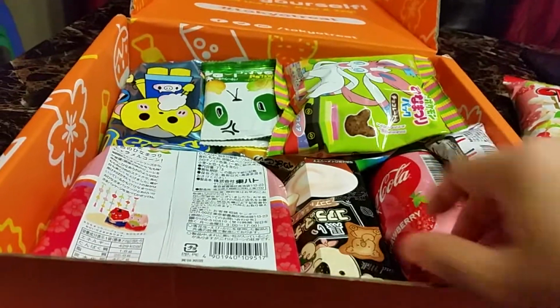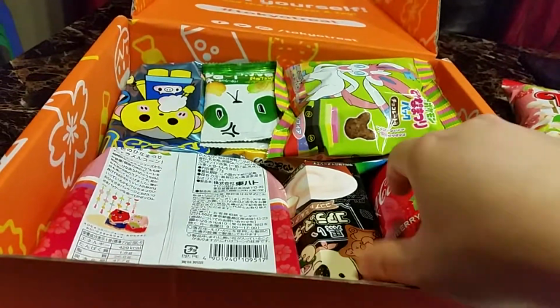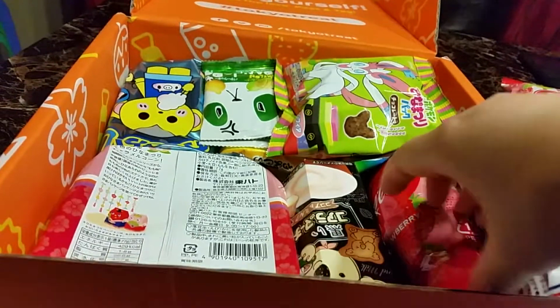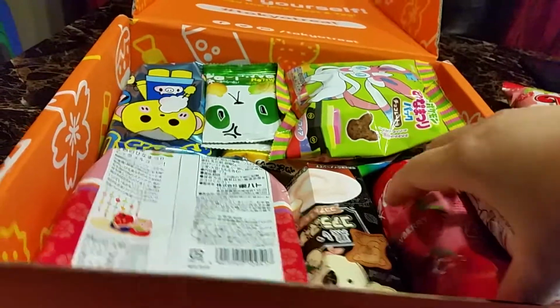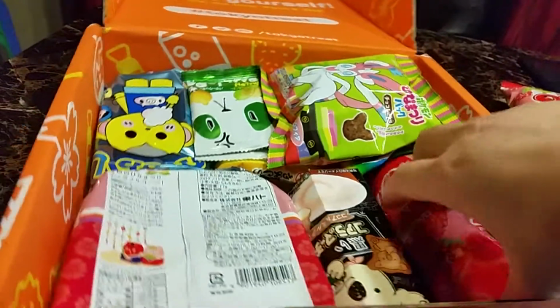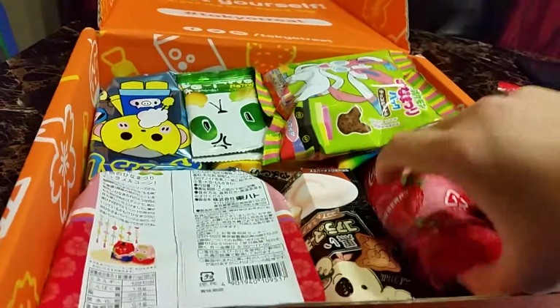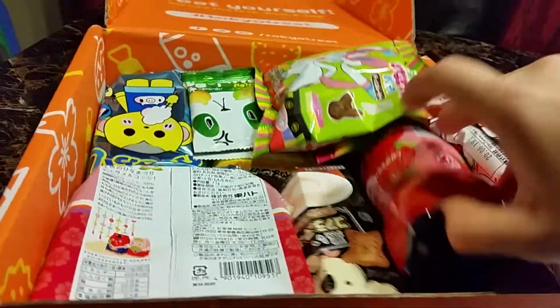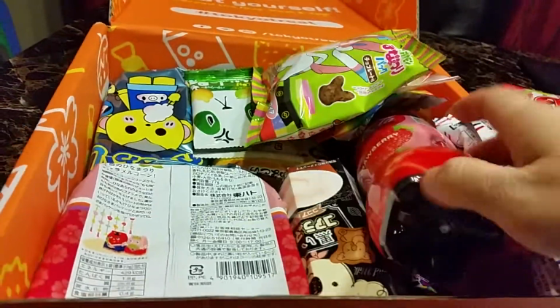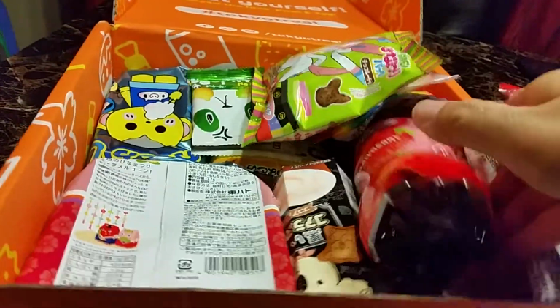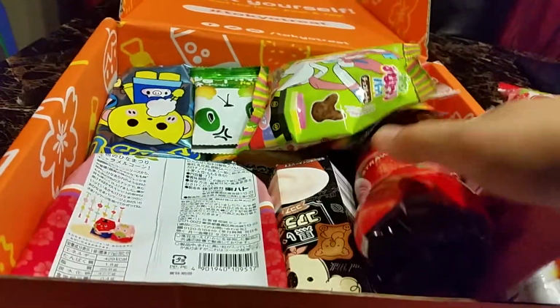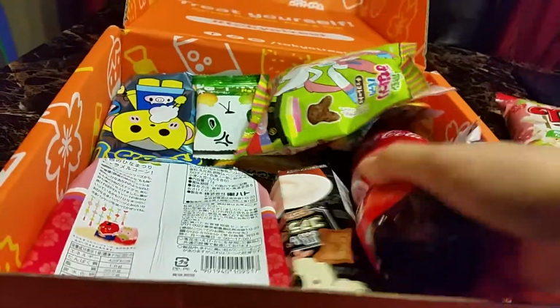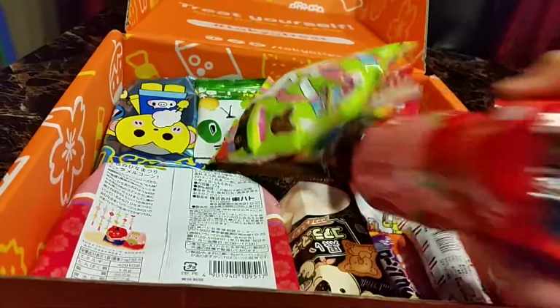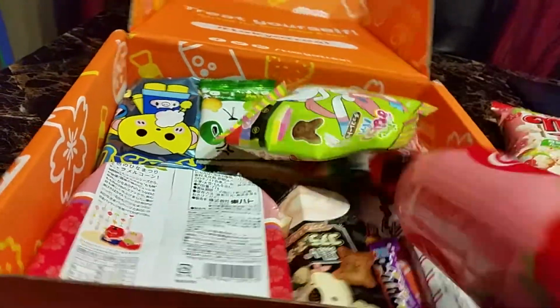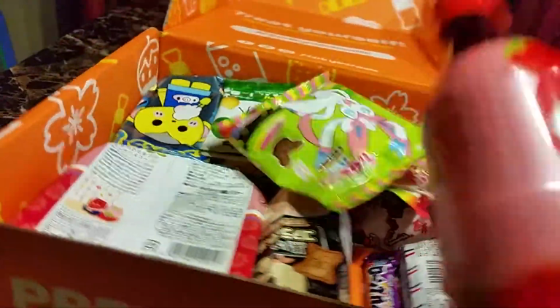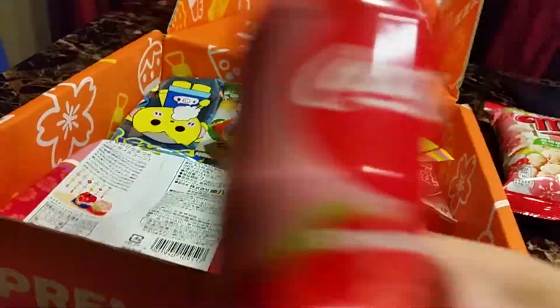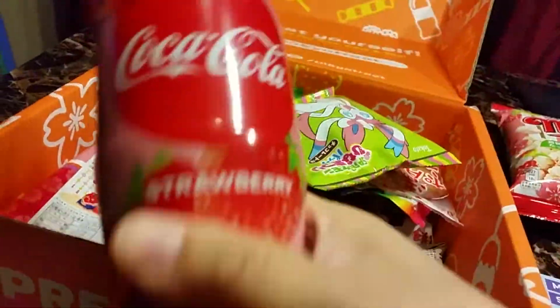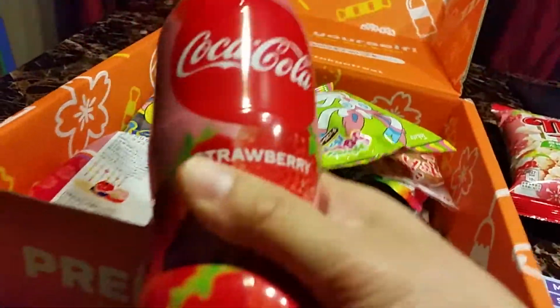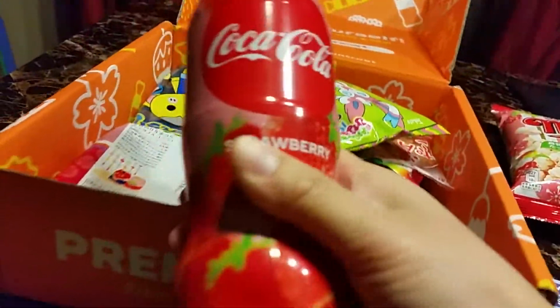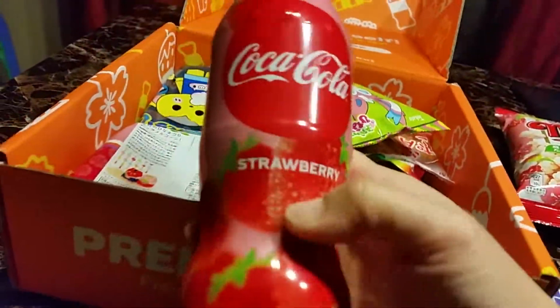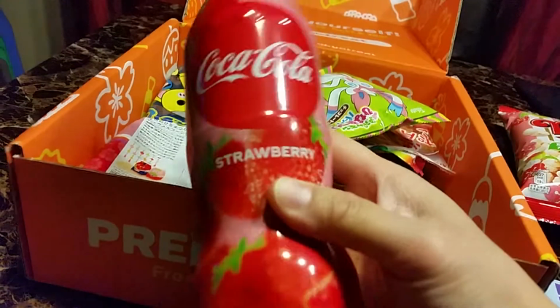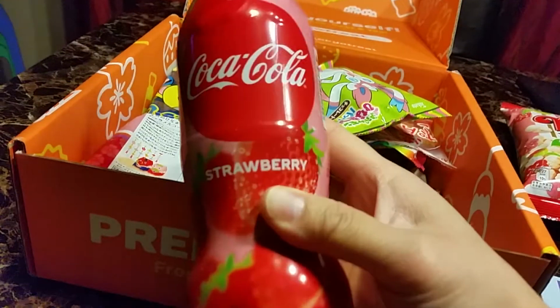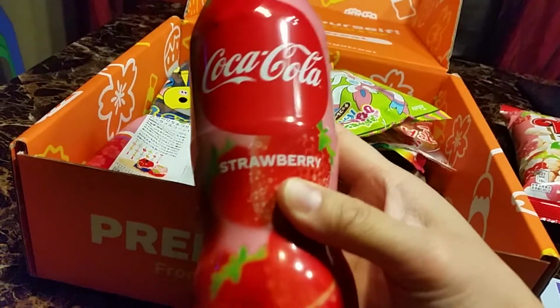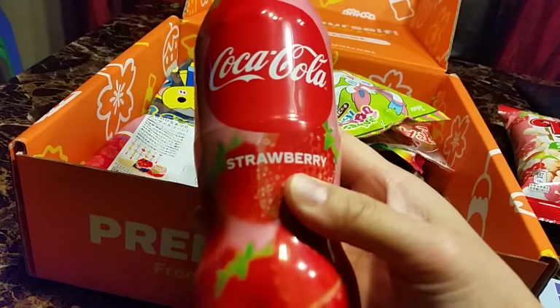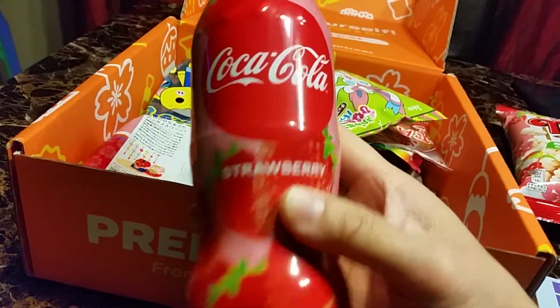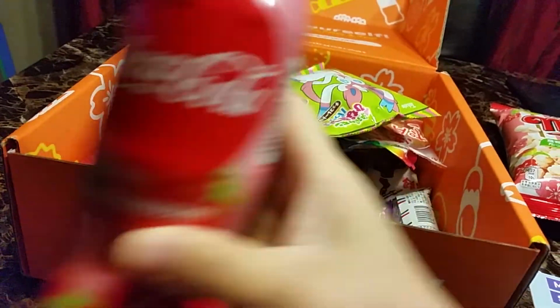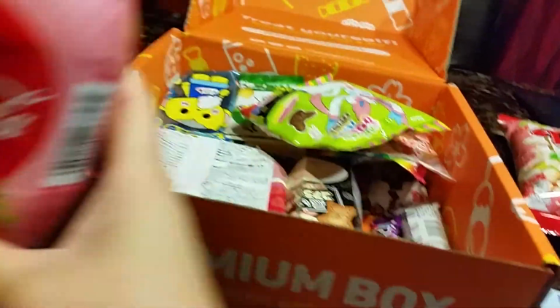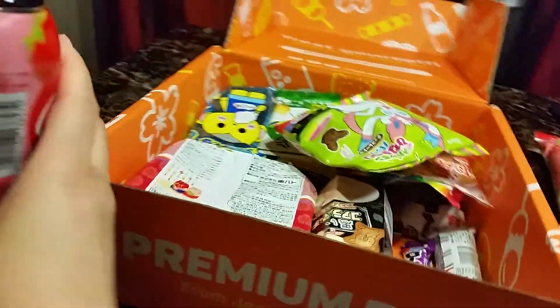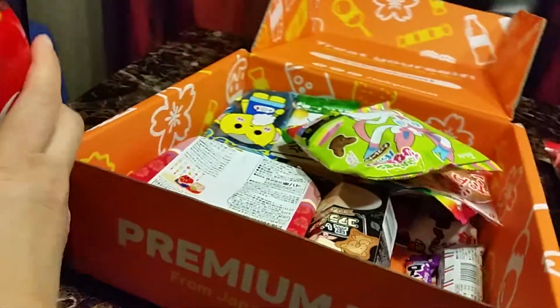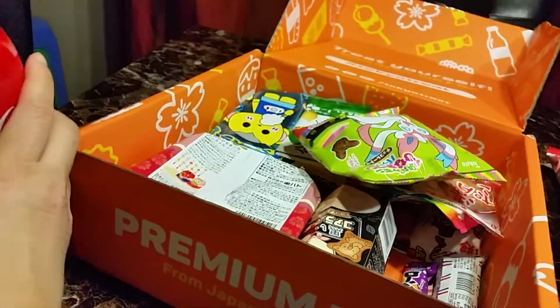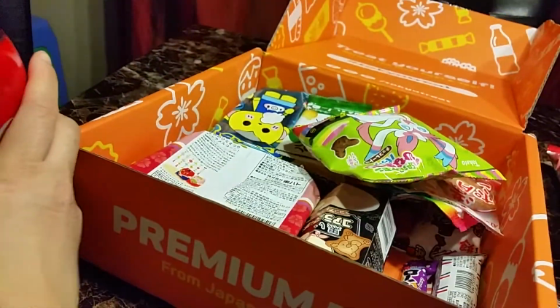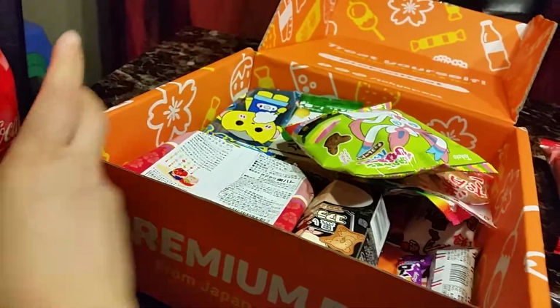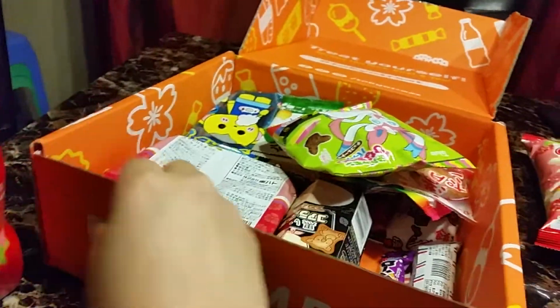Oh, strawberry coke! This one's definitely mine. I love coke and it's strawberry, so that one's definitely mine.